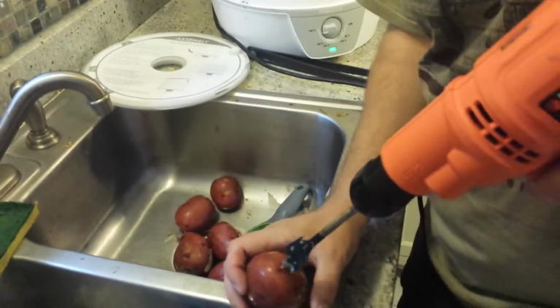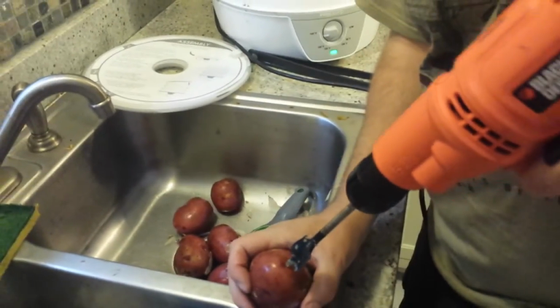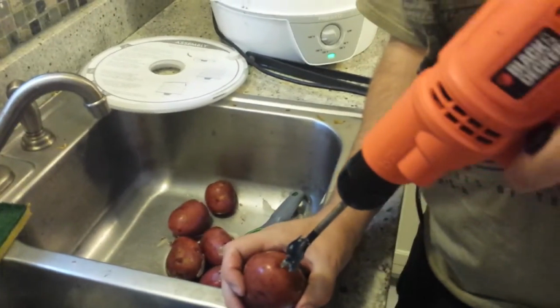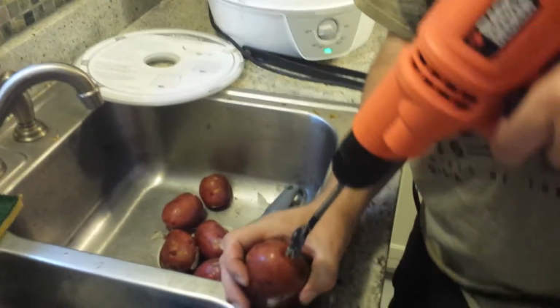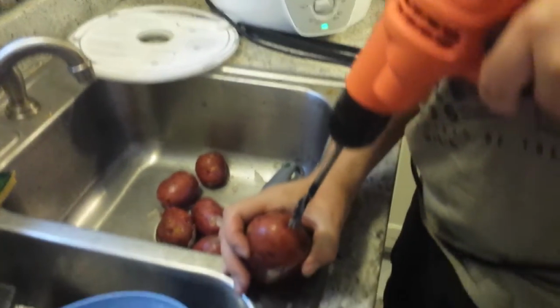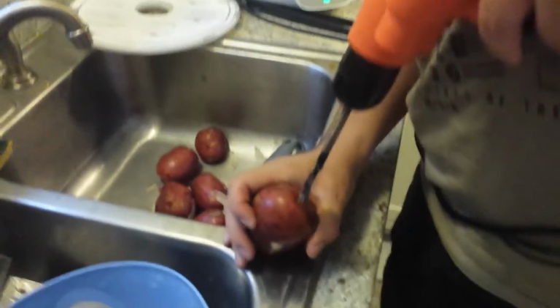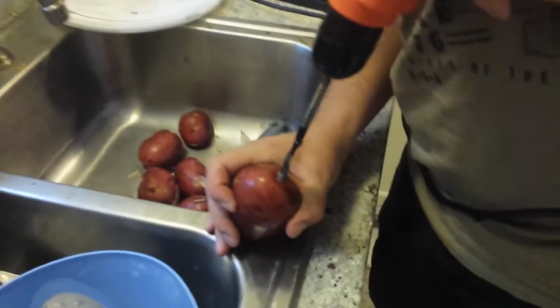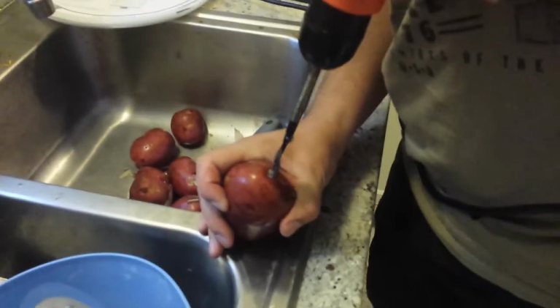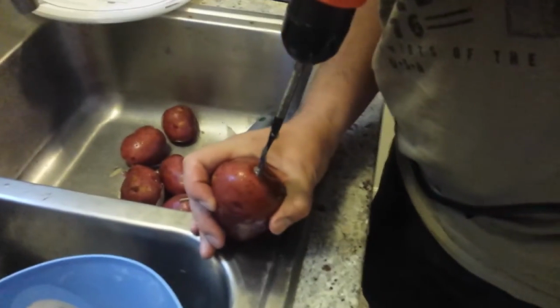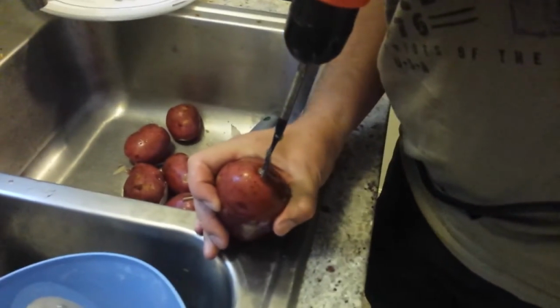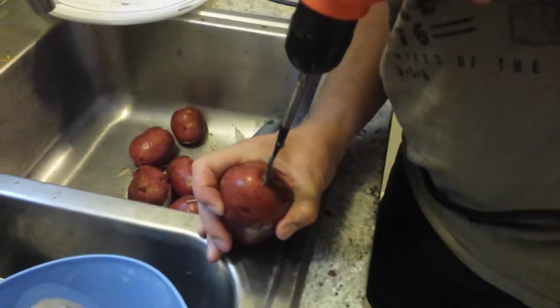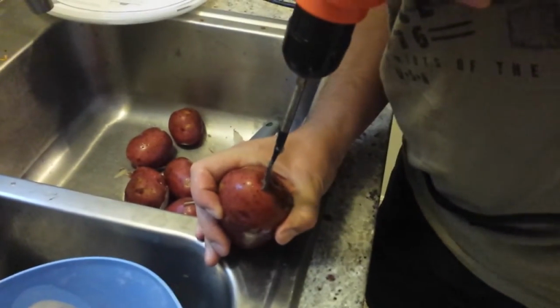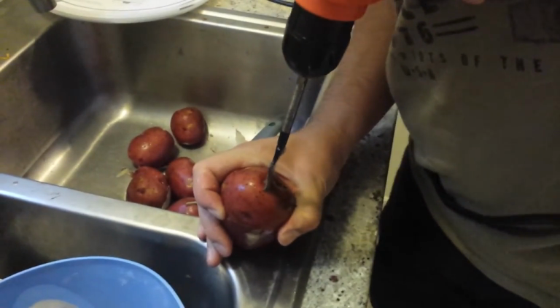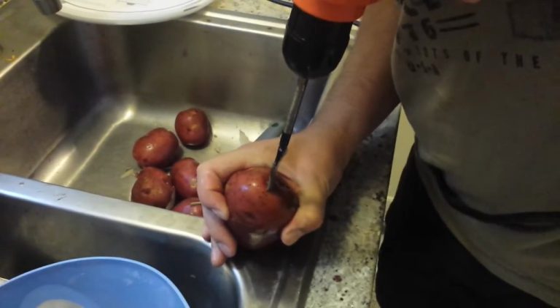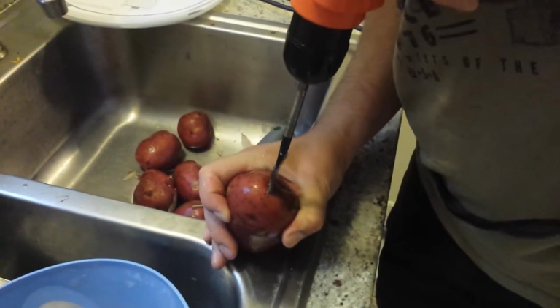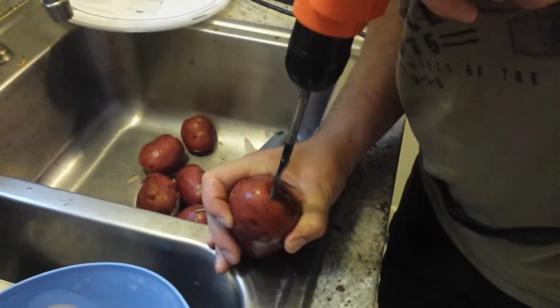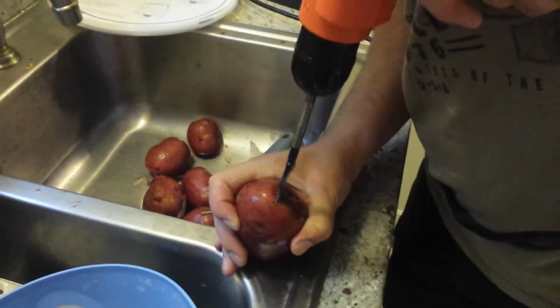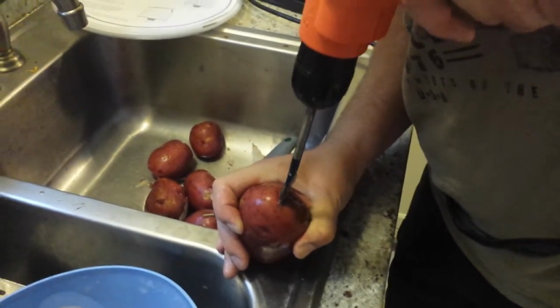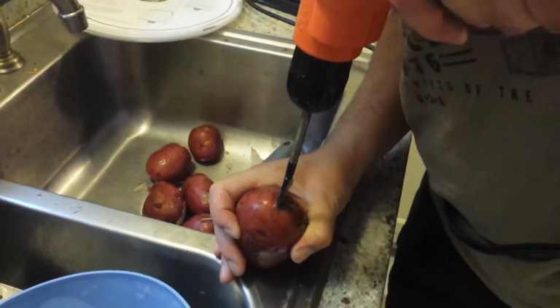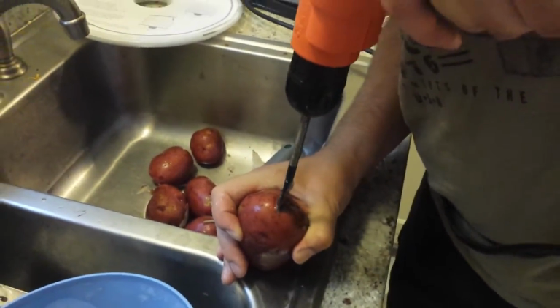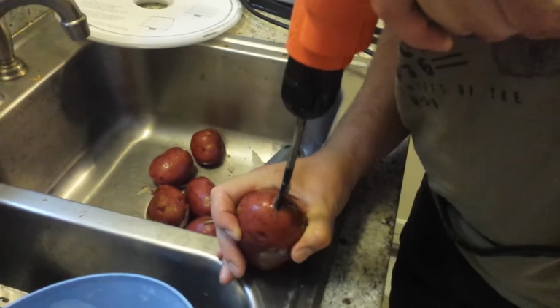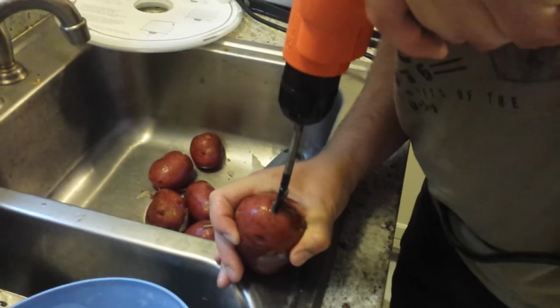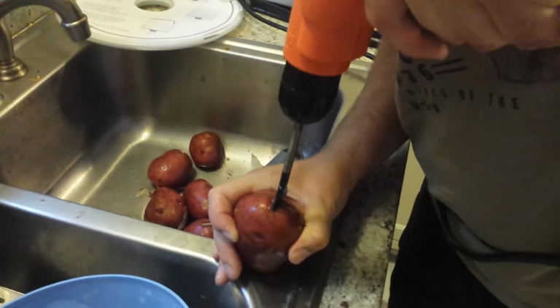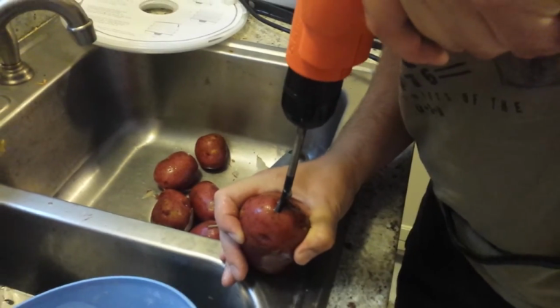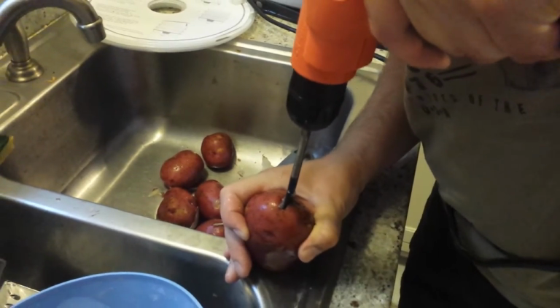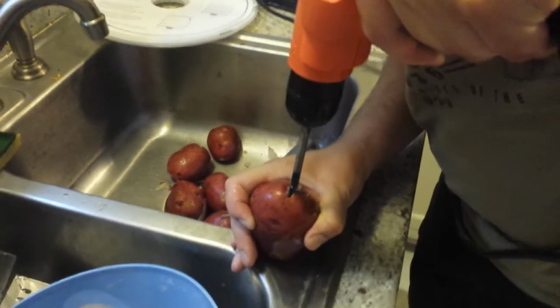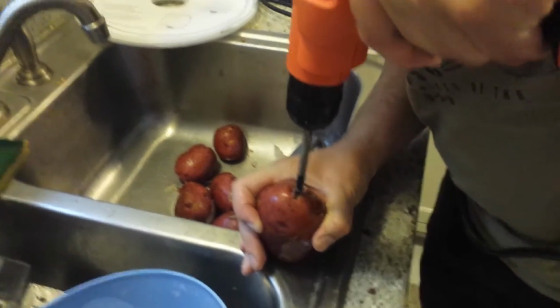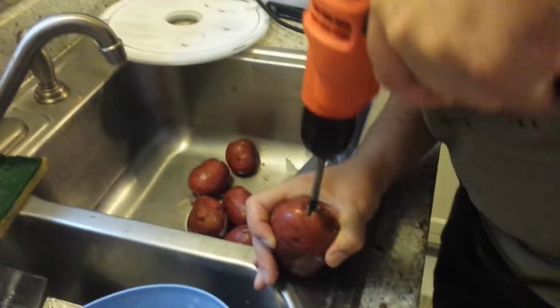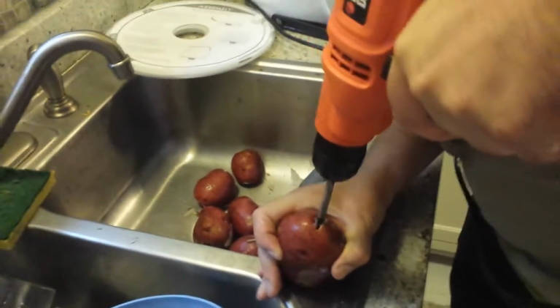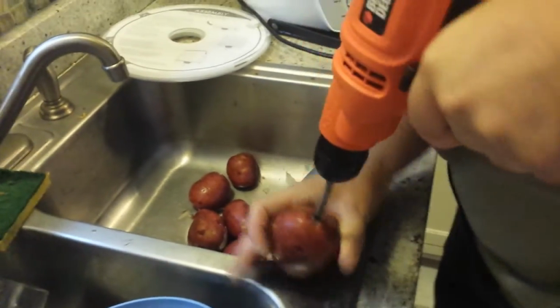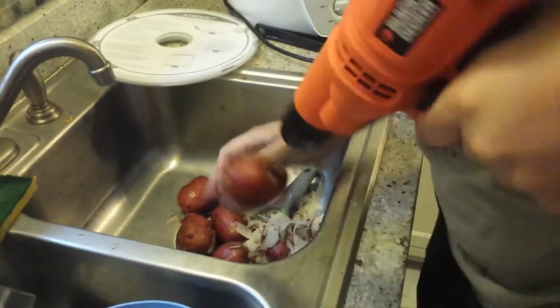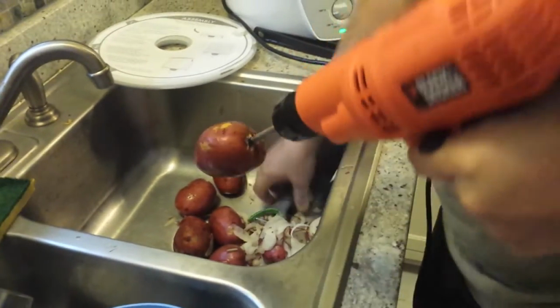I want the rounder looking ones. Alright, there you go.